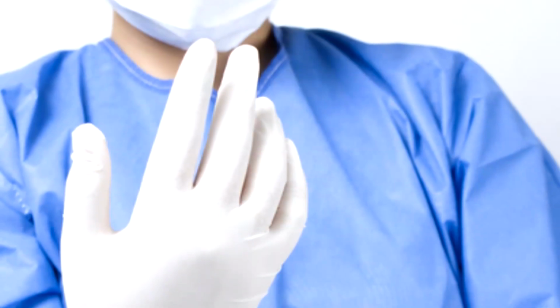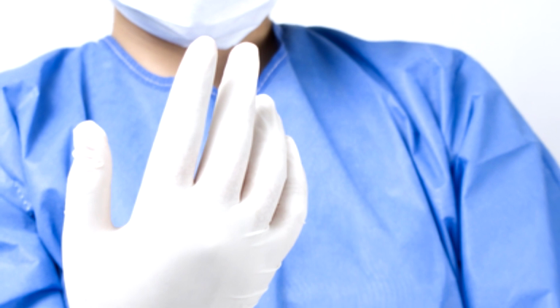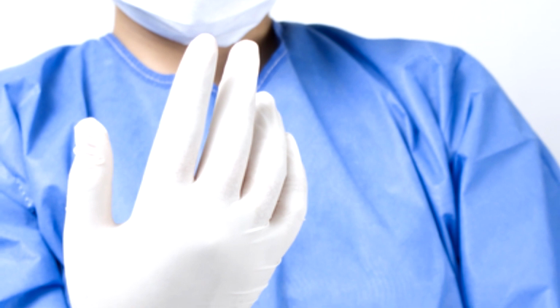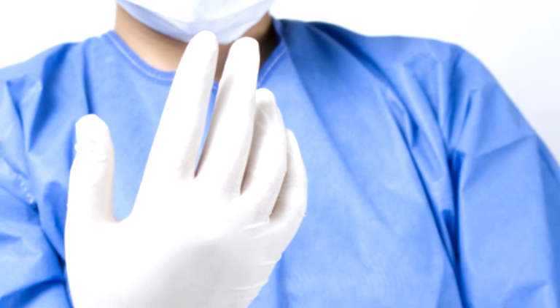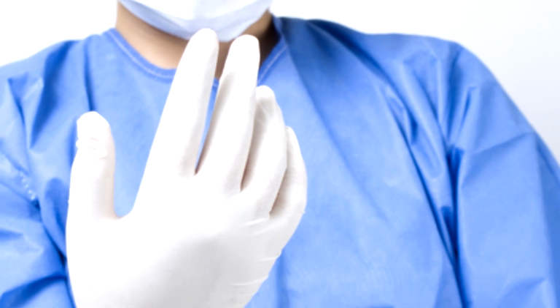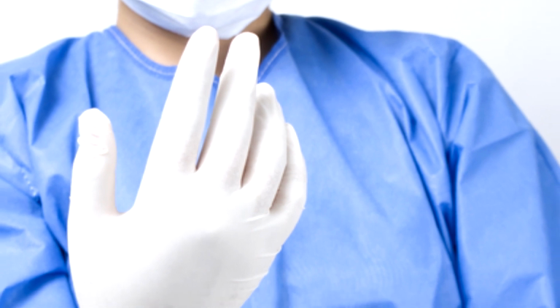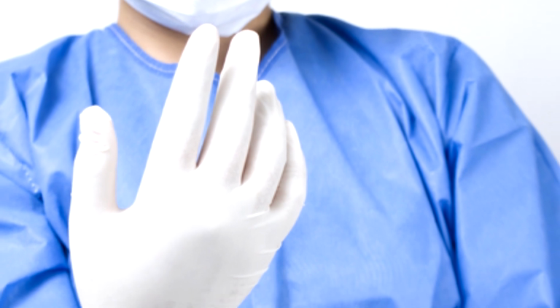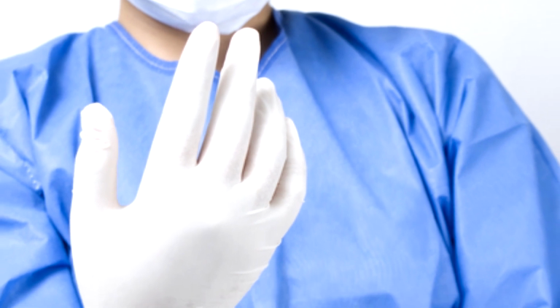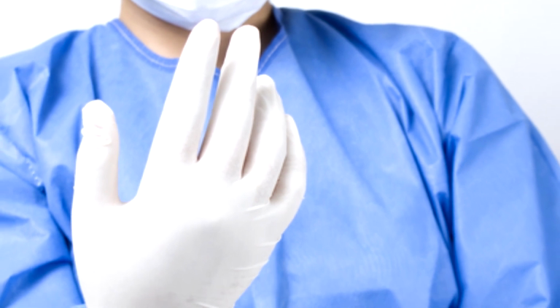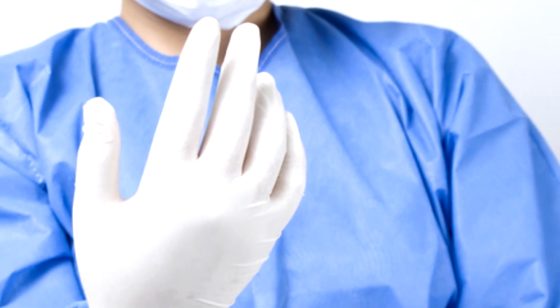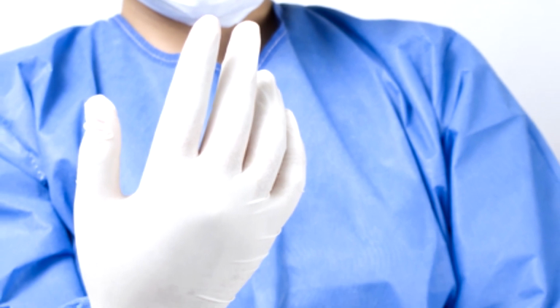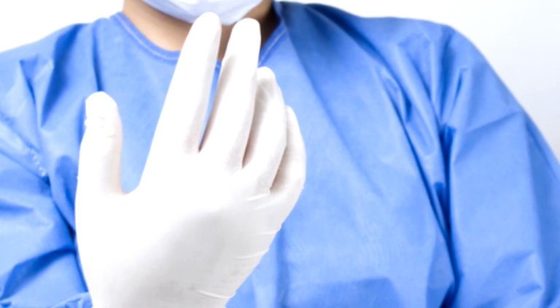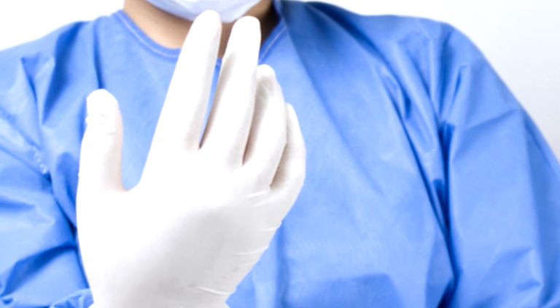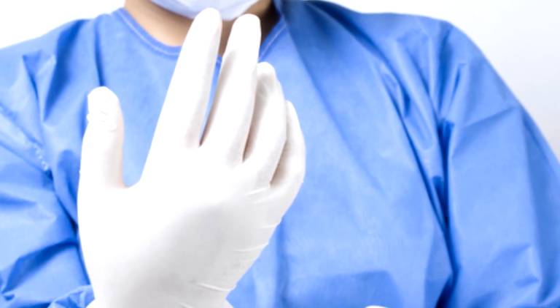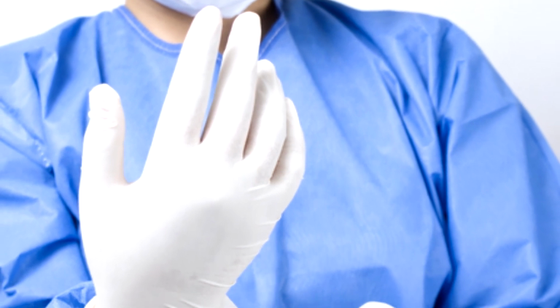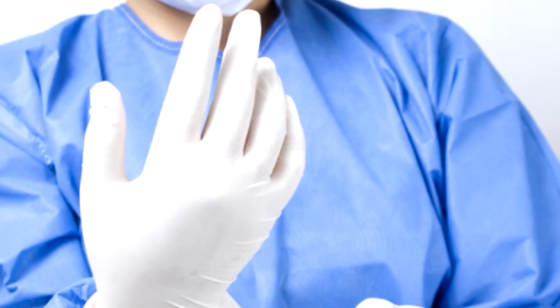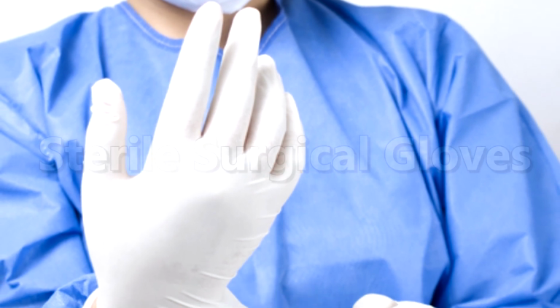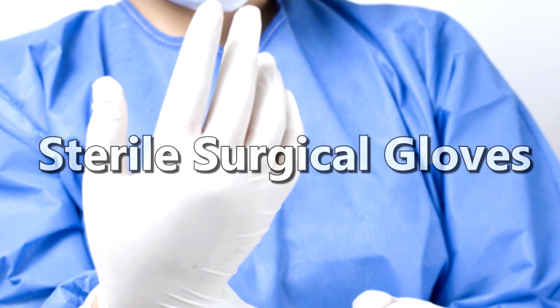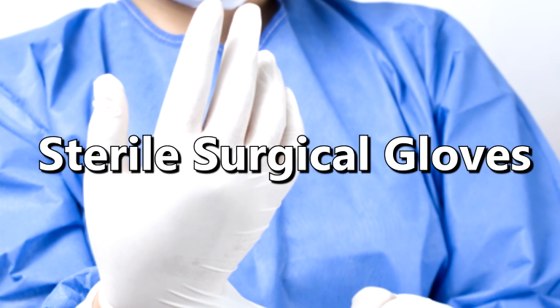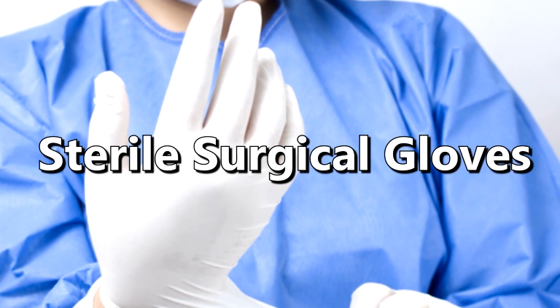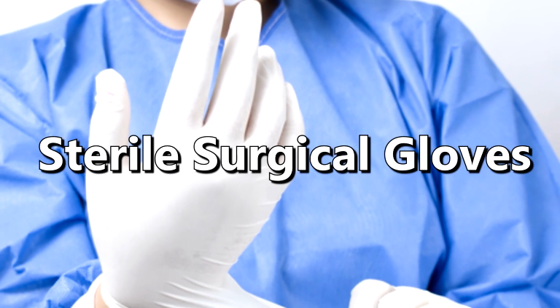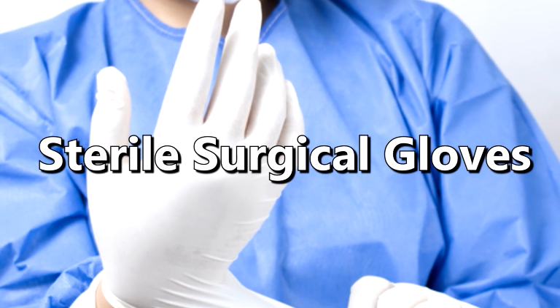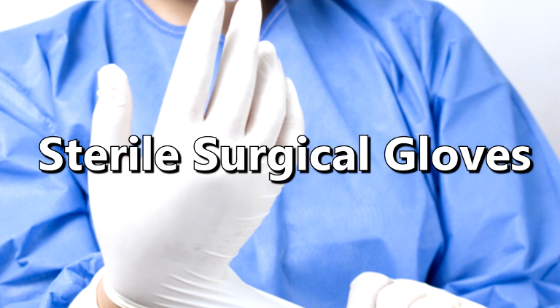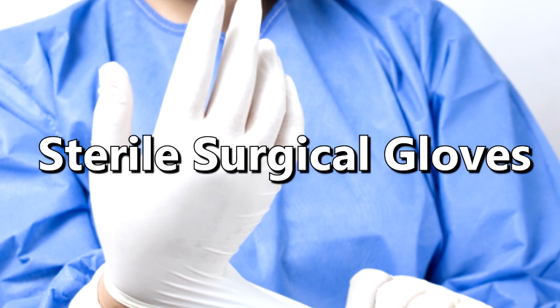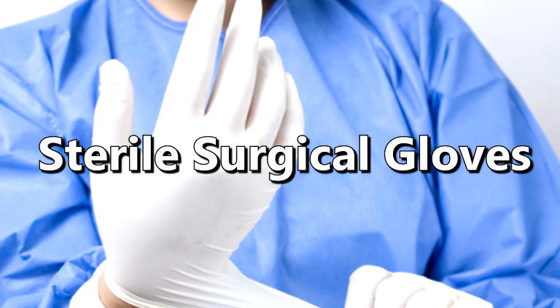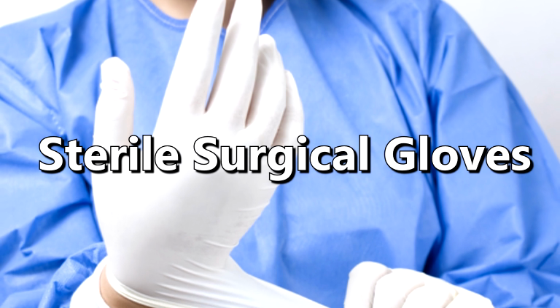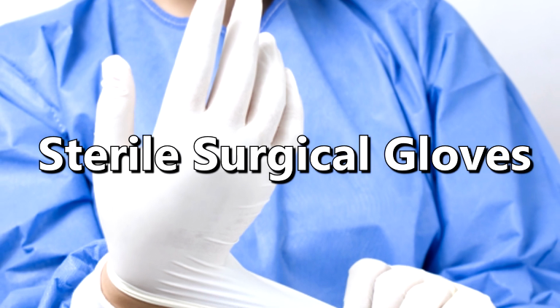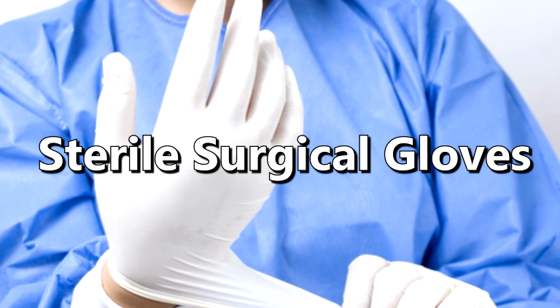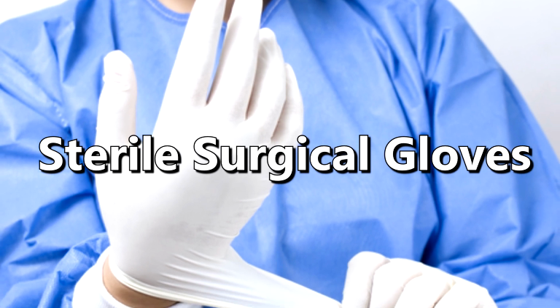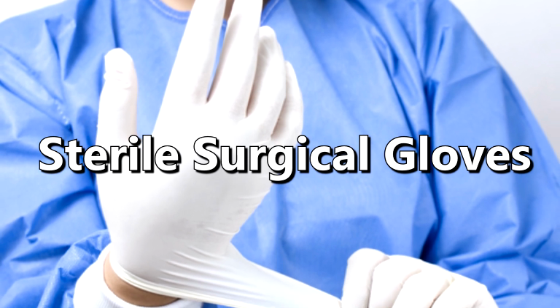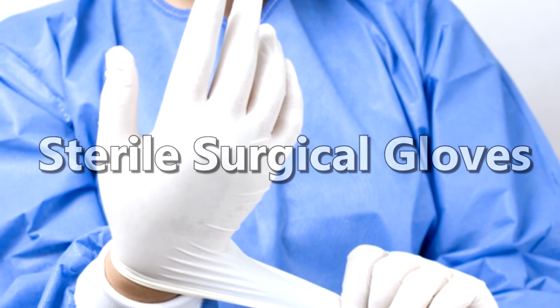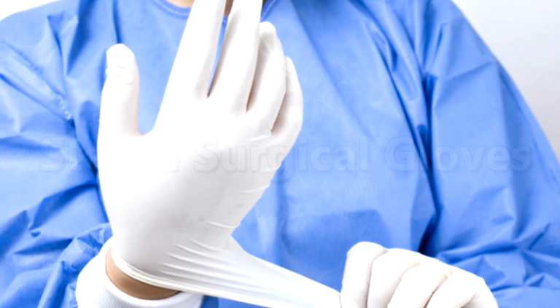In today's video we will see how to put on and remove sterile surgical gloves that are worn before surgeries and some other procedures.